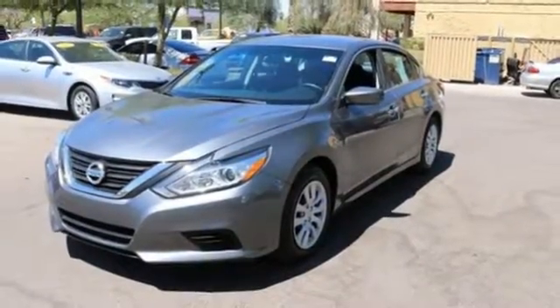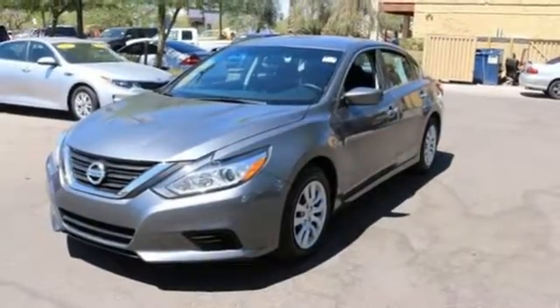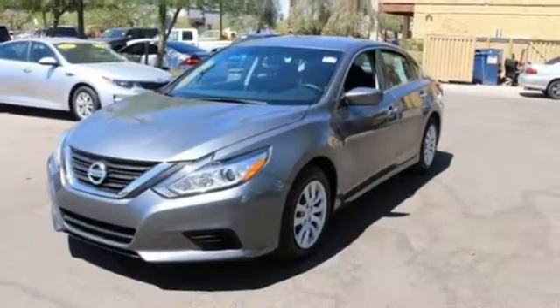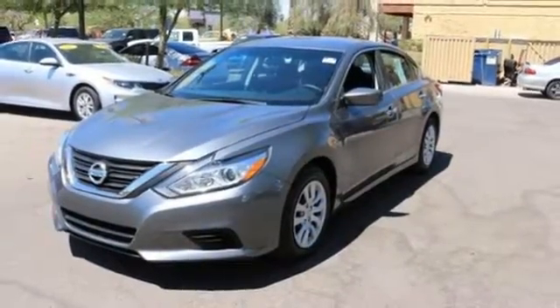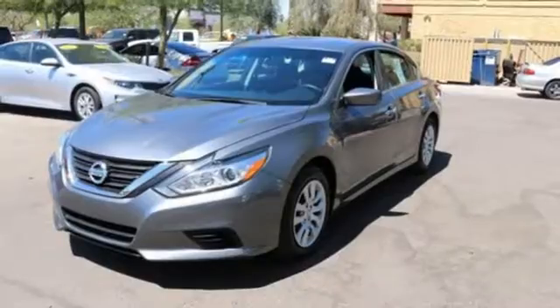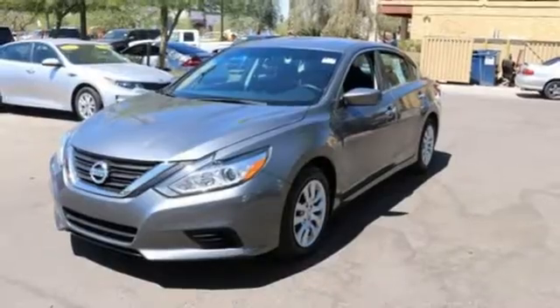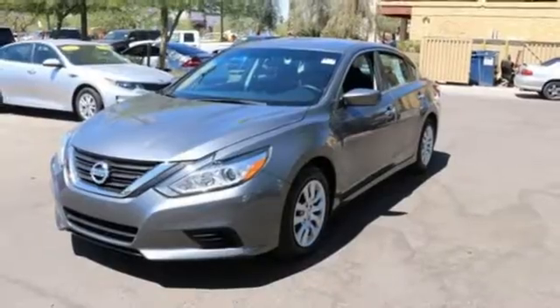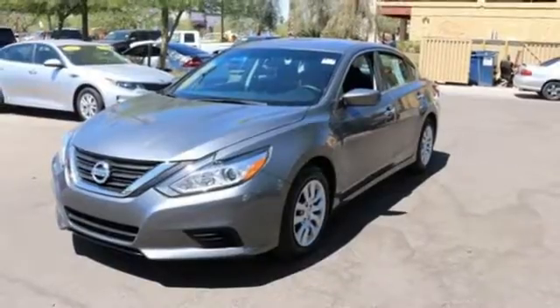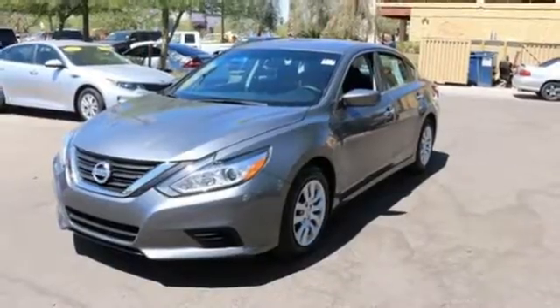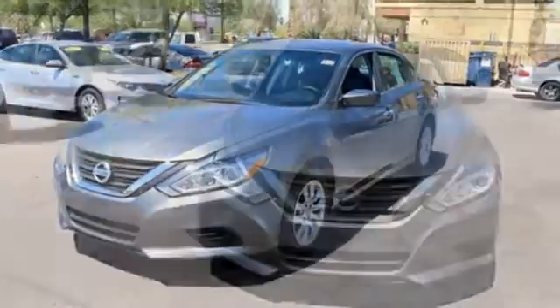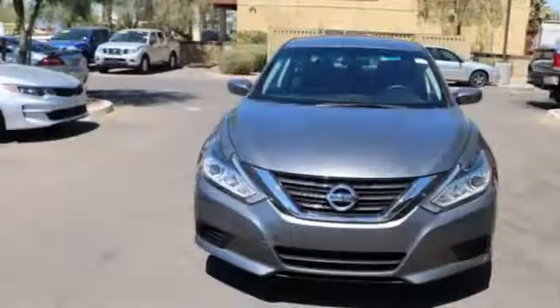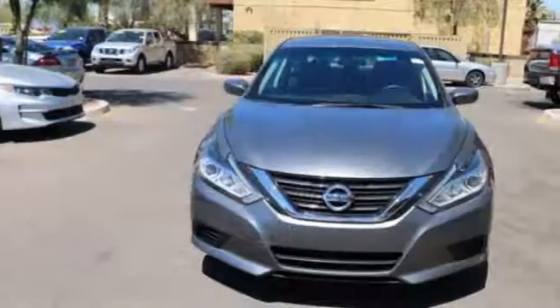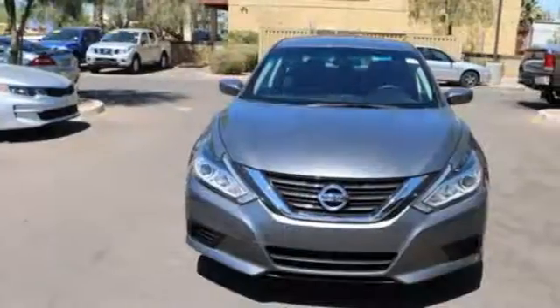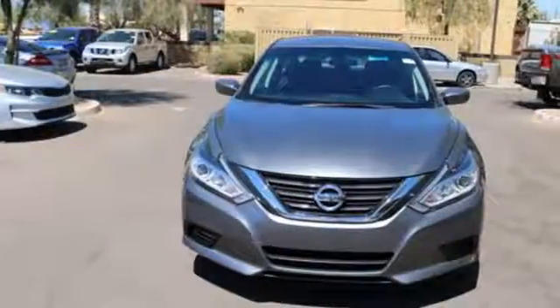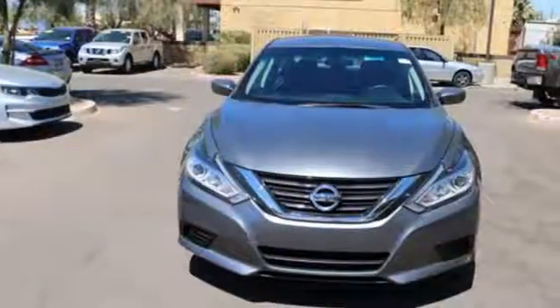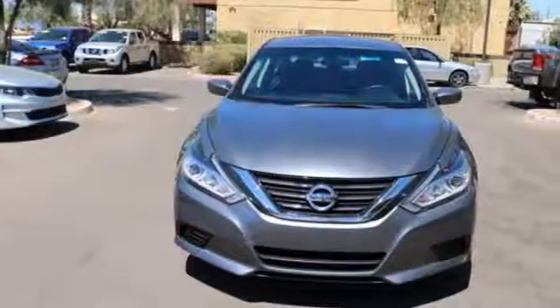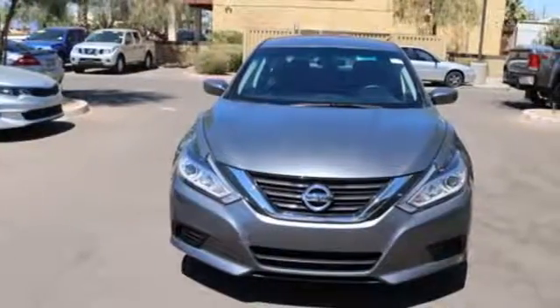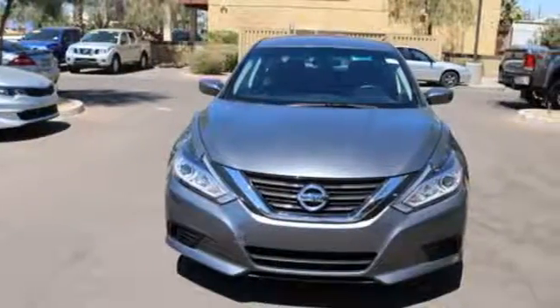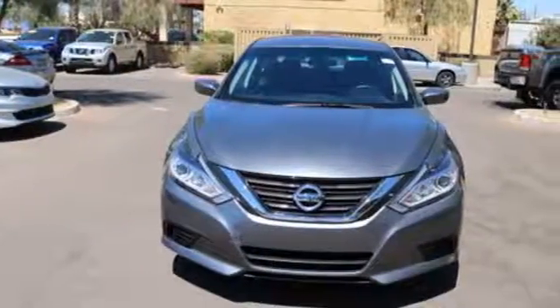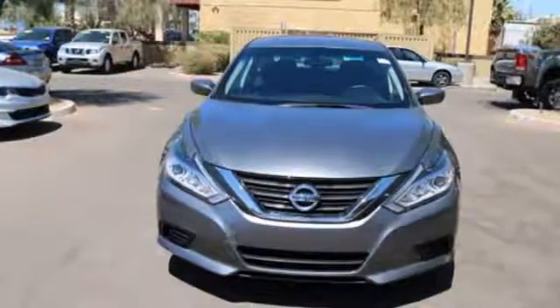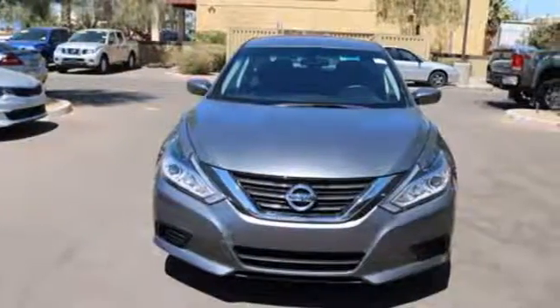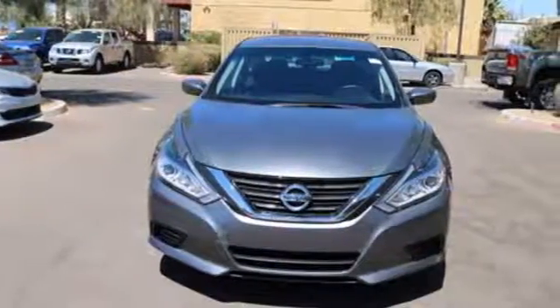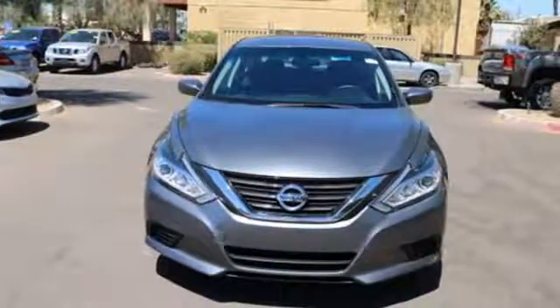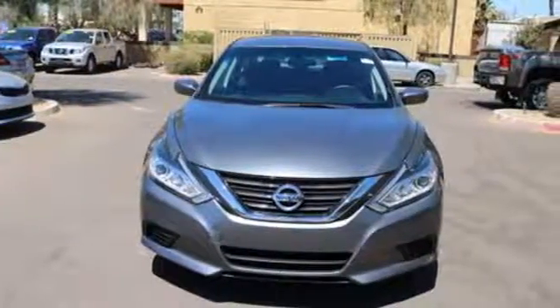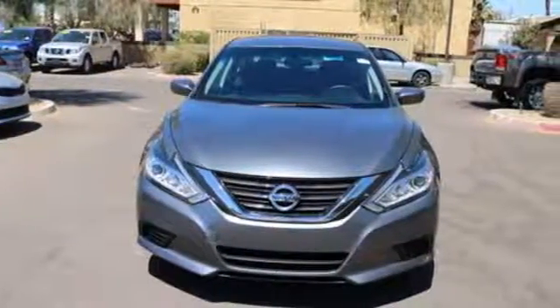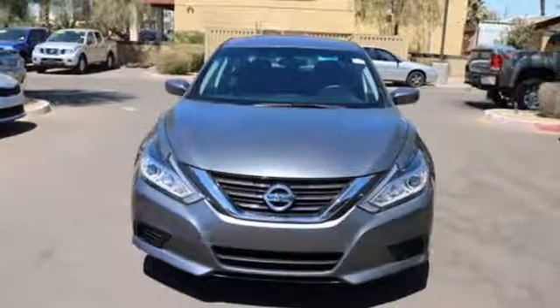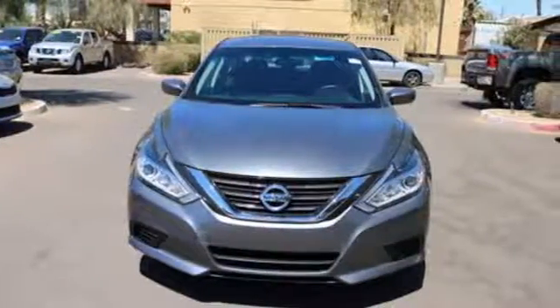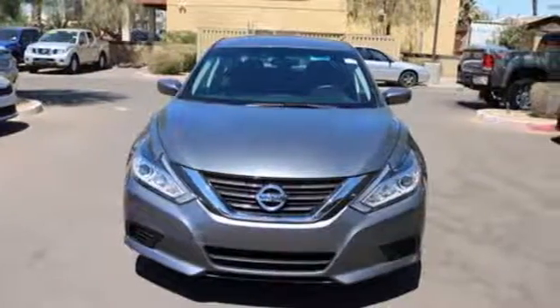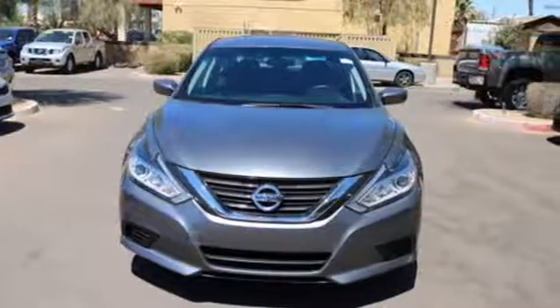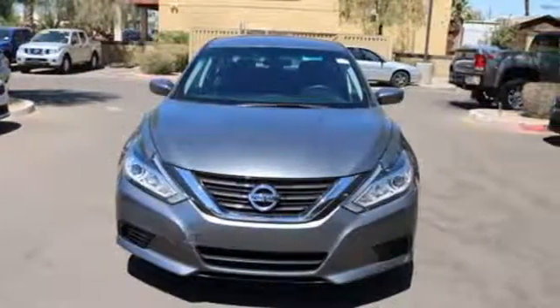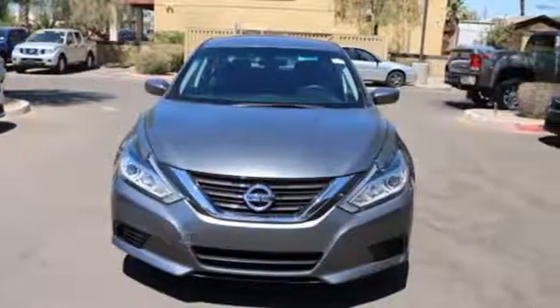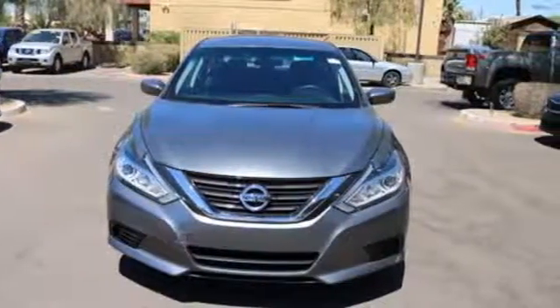Innovation. Excitement. Nissan. See what it can do for you when you take it for a test drive.